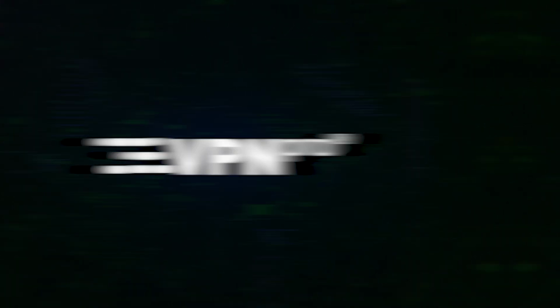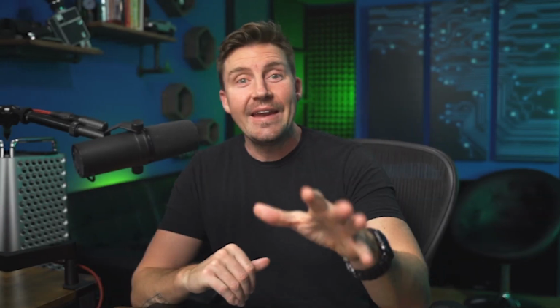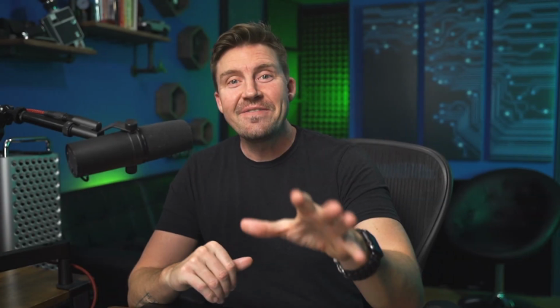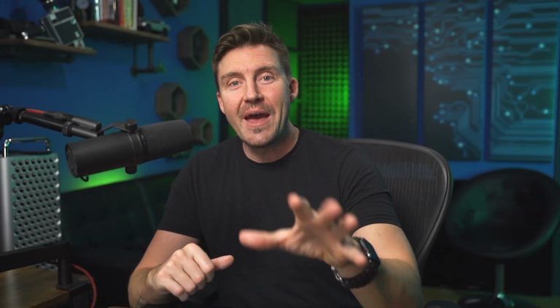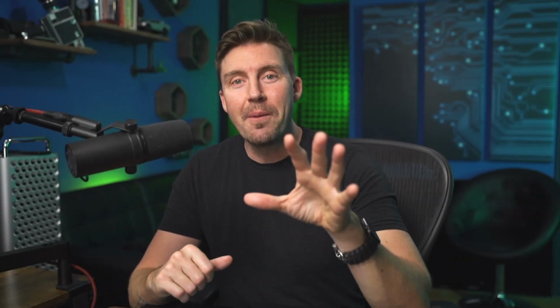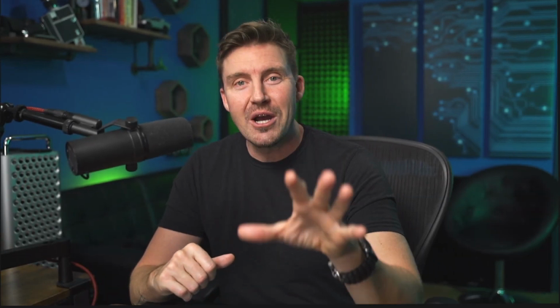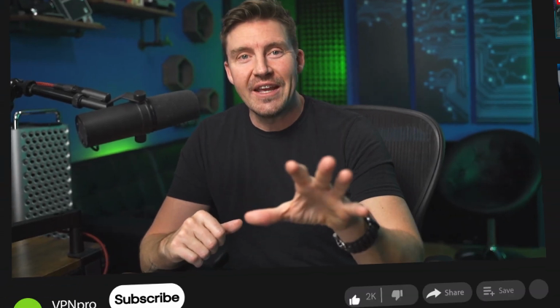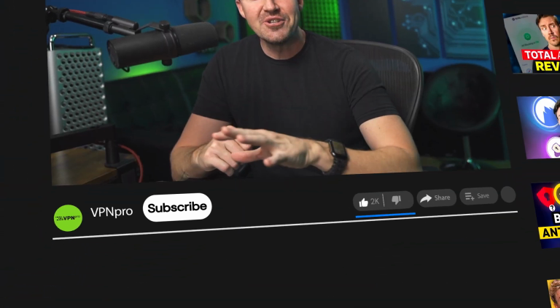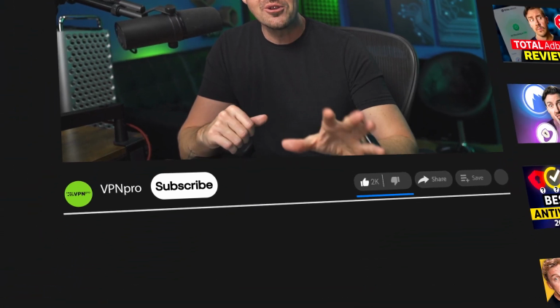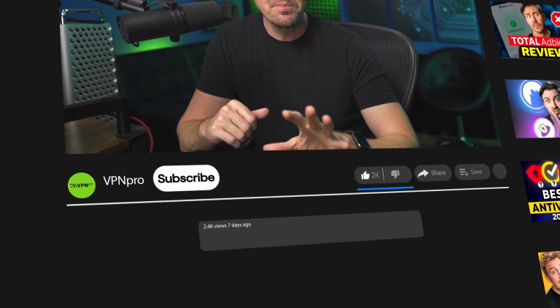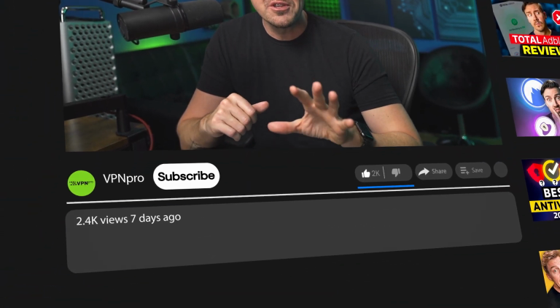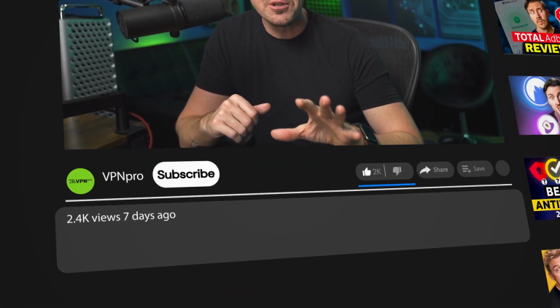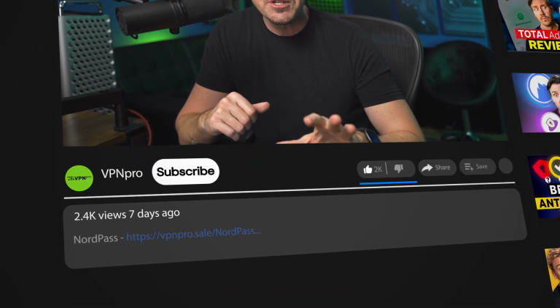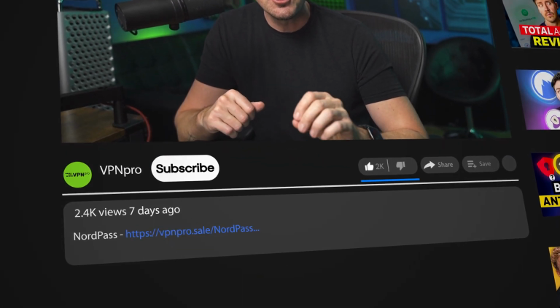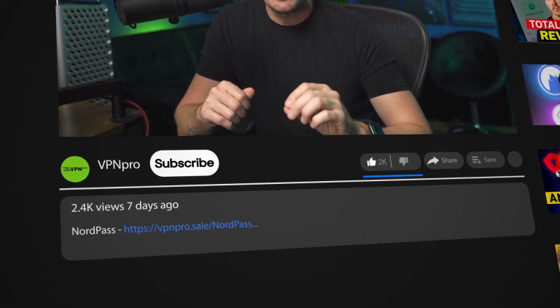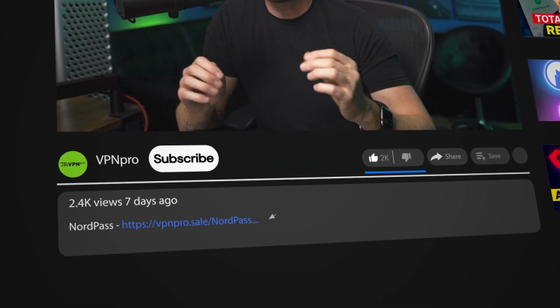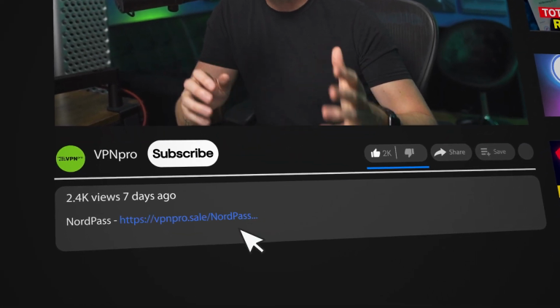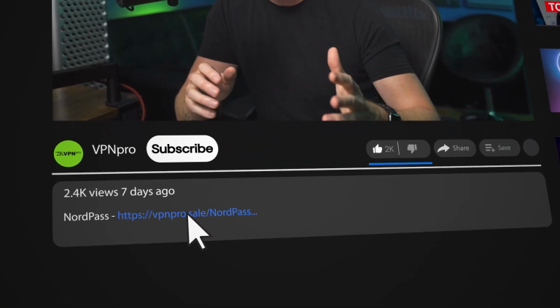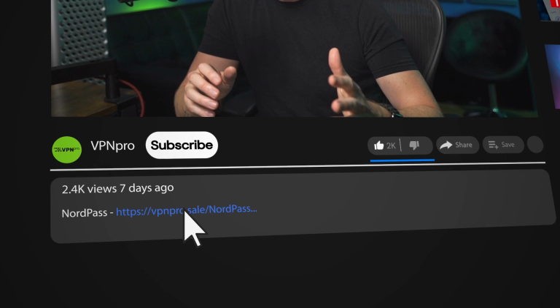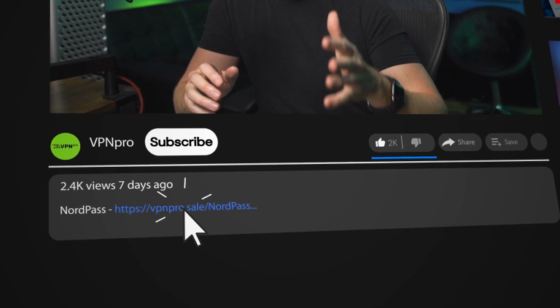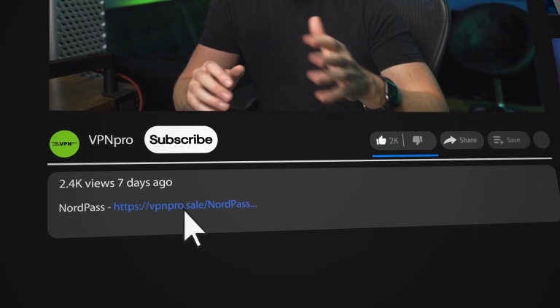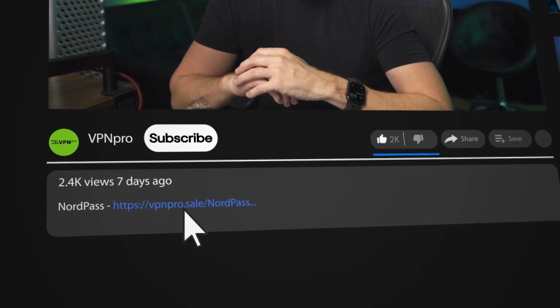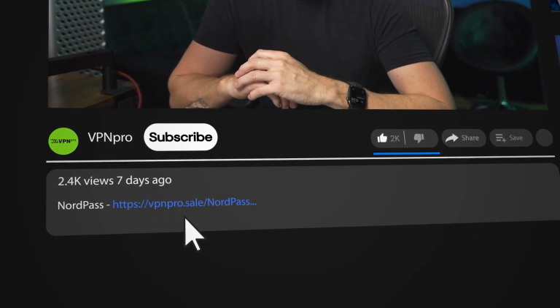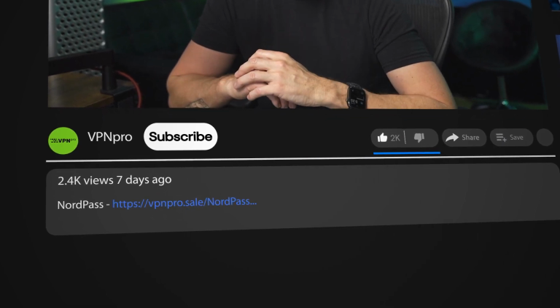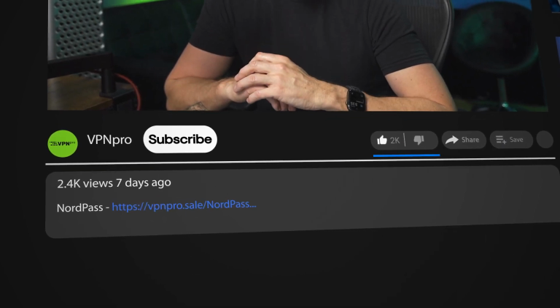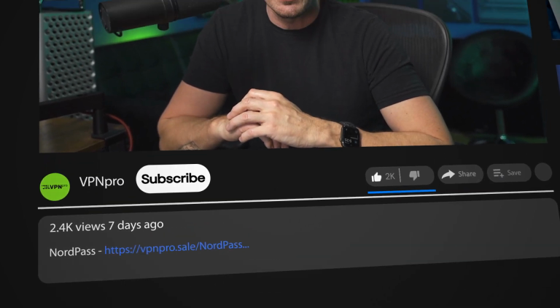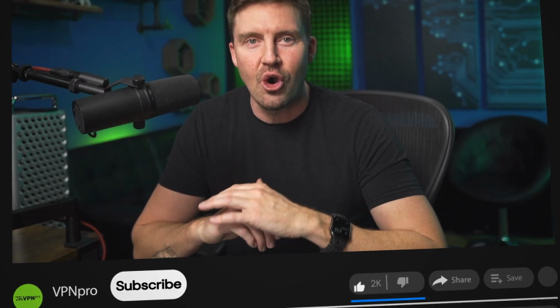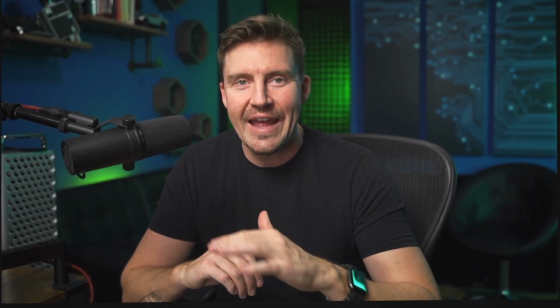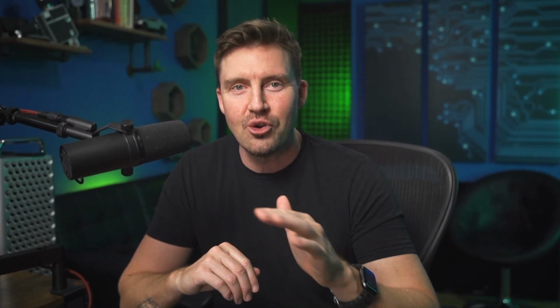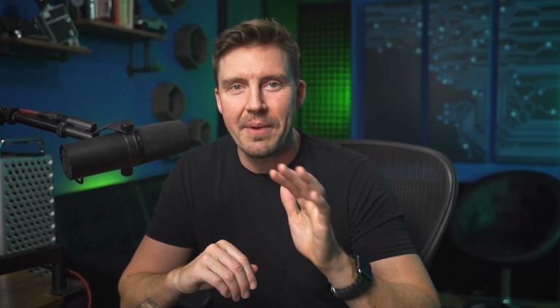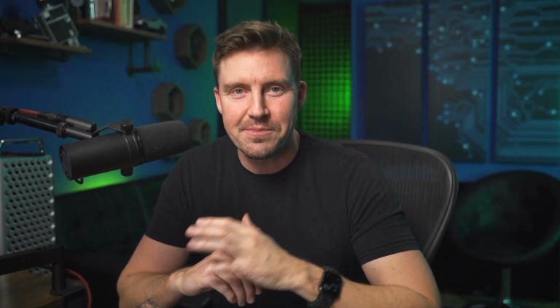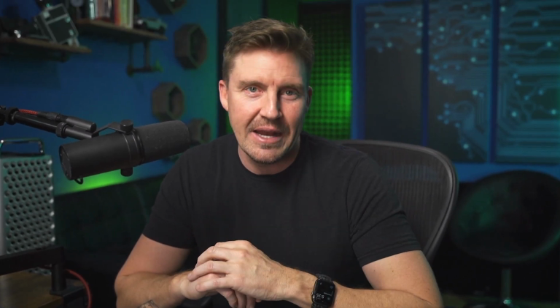If better budgeting is also part of this year's resolution, I've got a discount link in the description that'll help you save money on any NordPass plan.